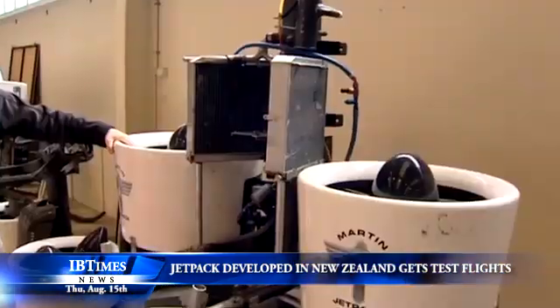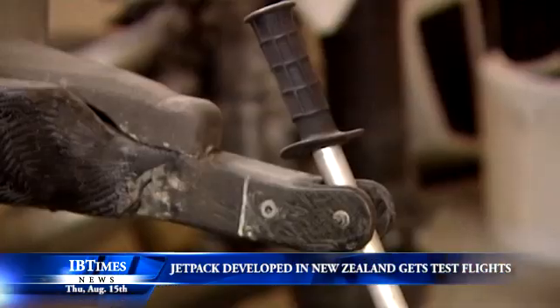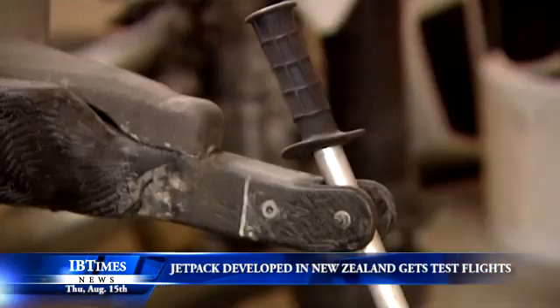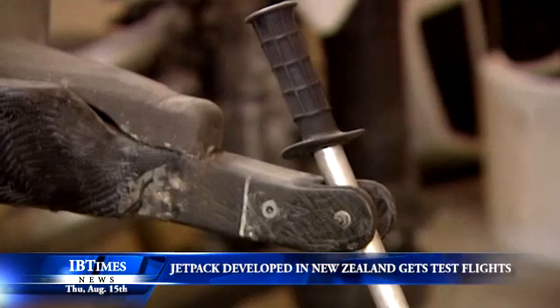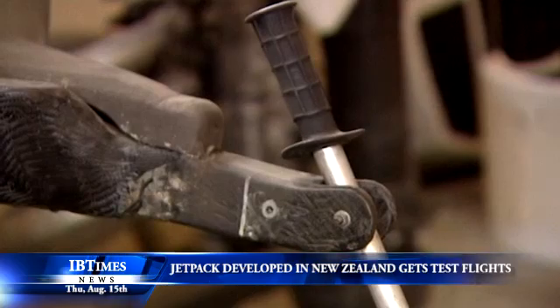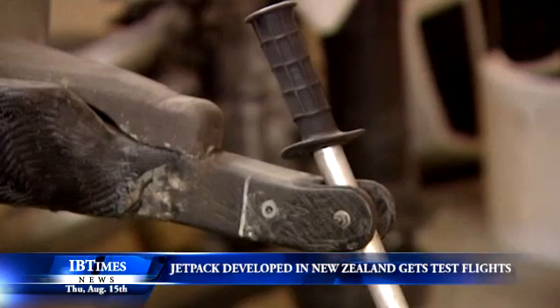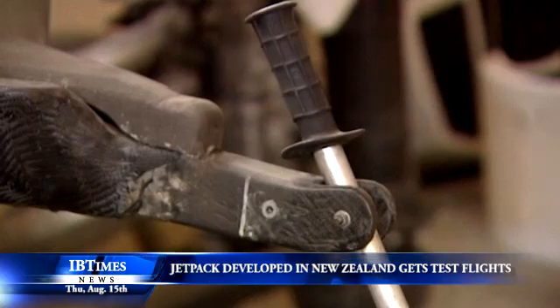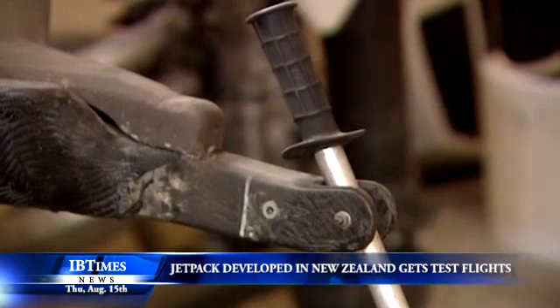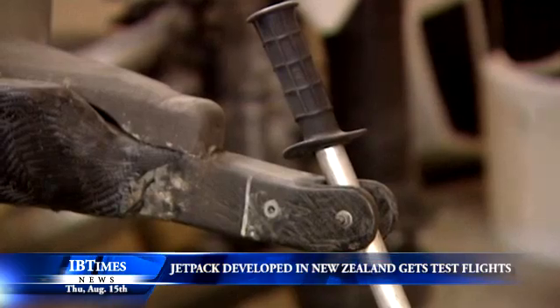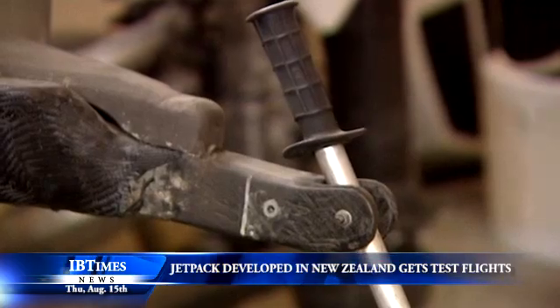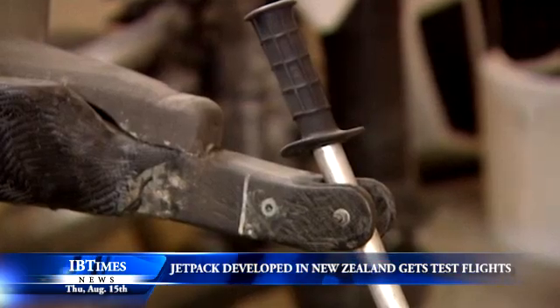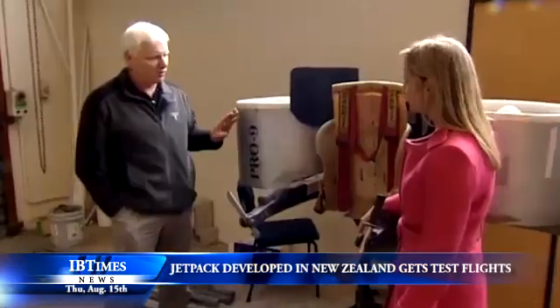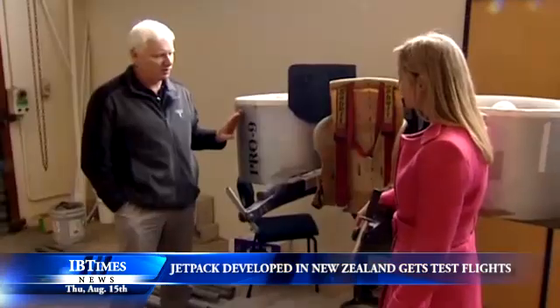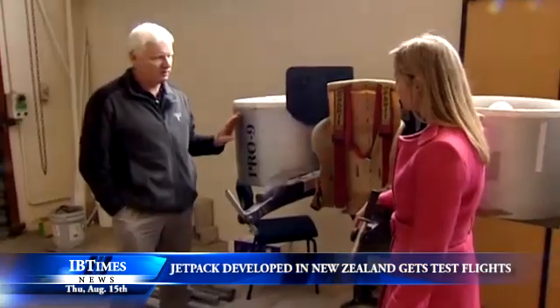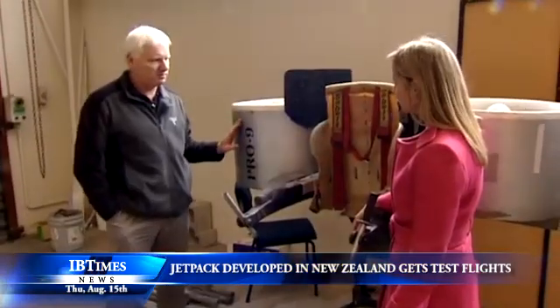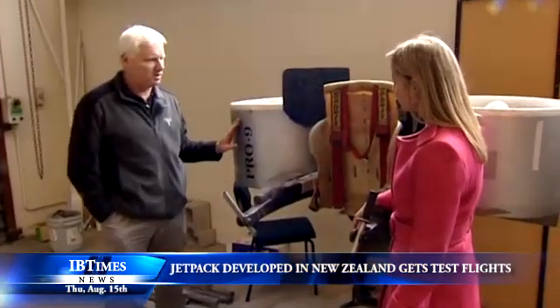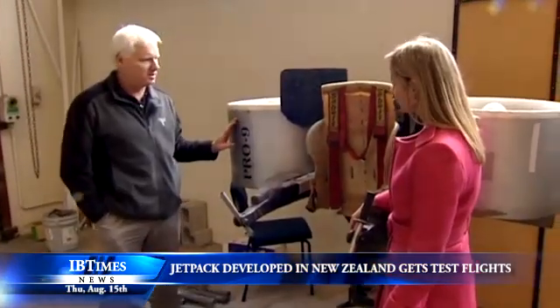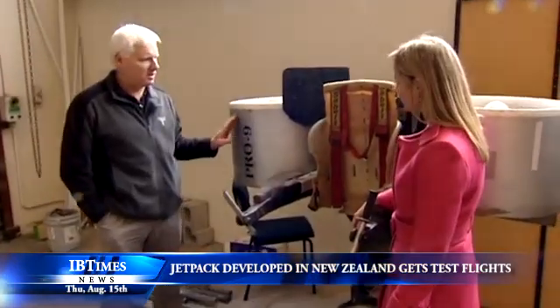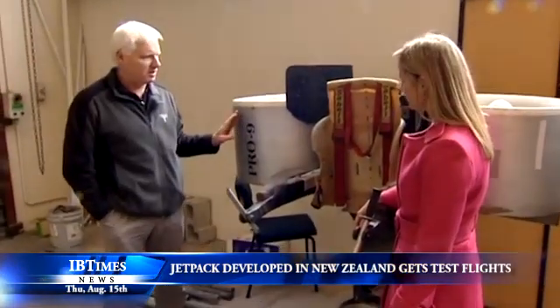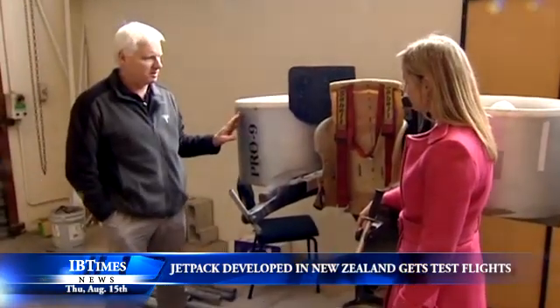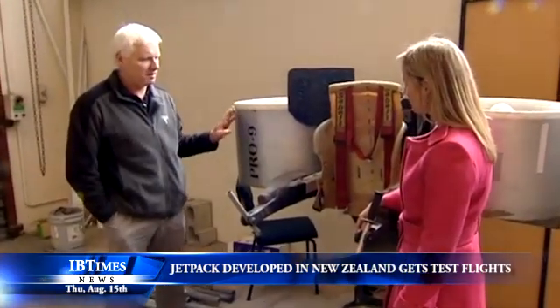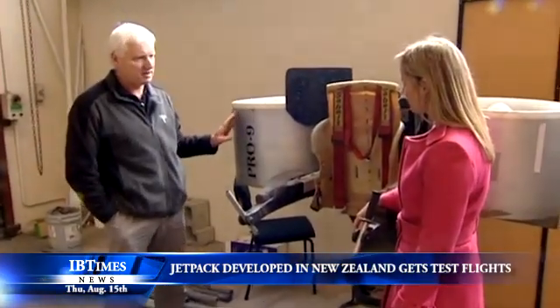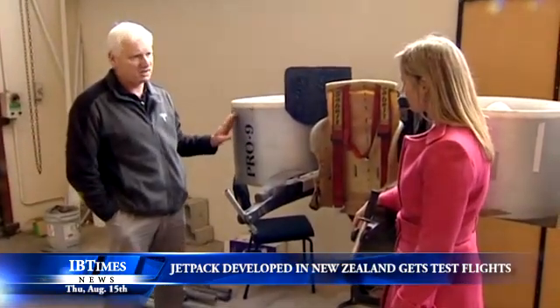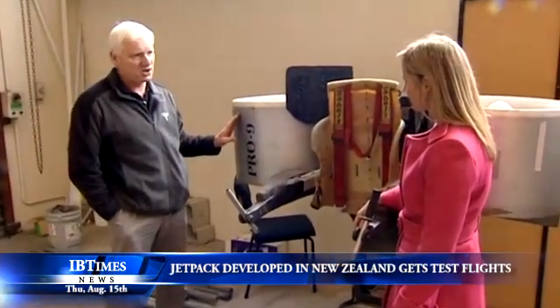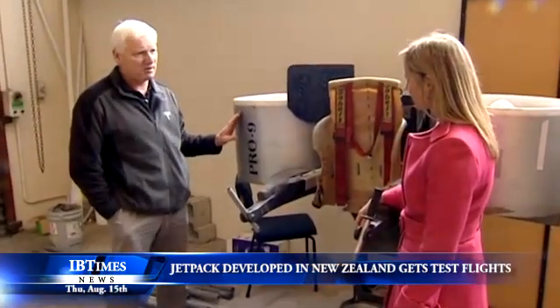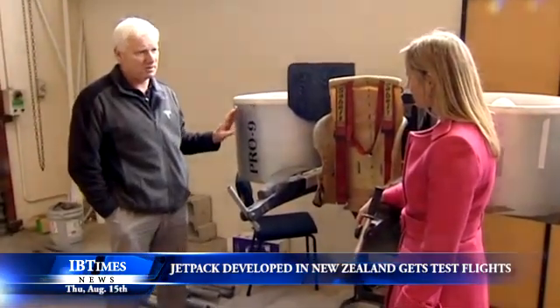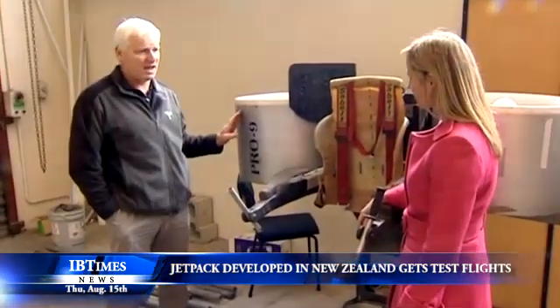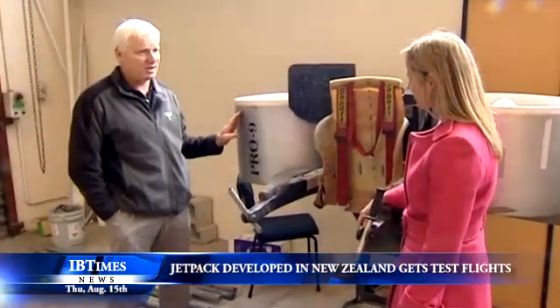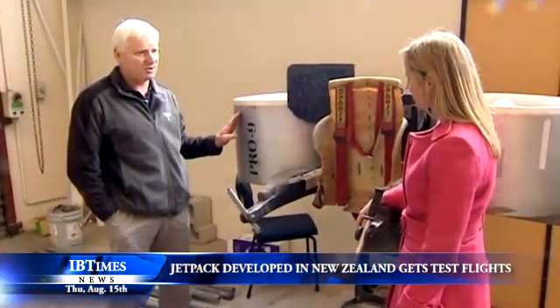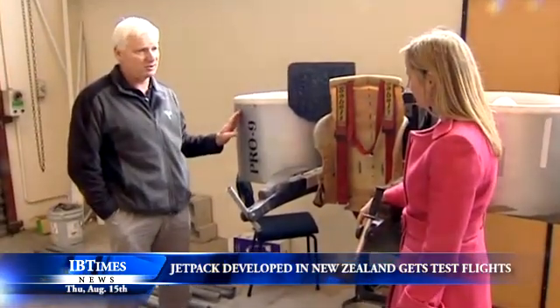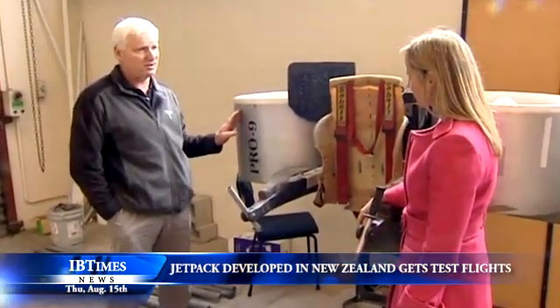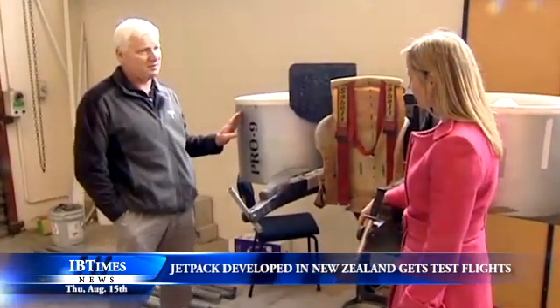This is prototype nine. All the previous prototypes I just basically chopped up with an axe and took to the tip.